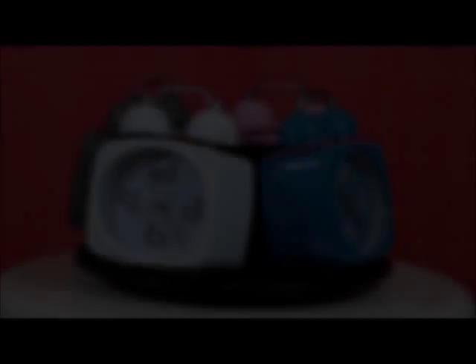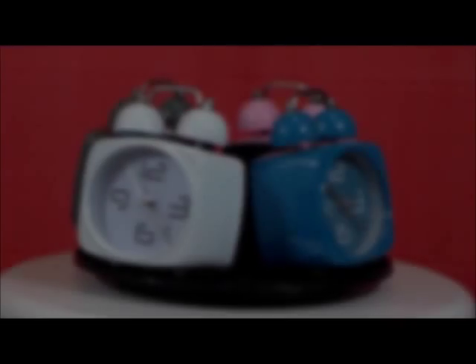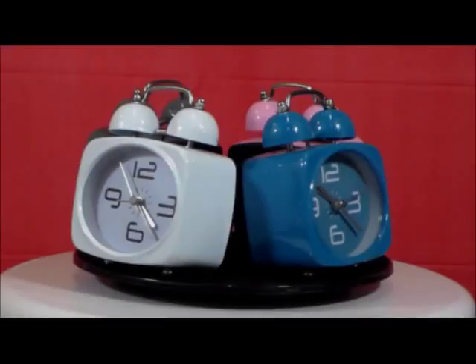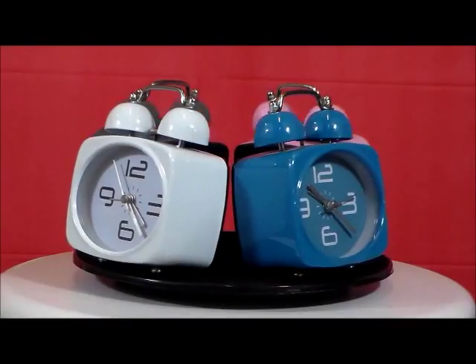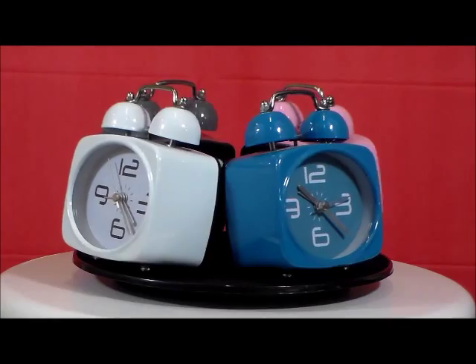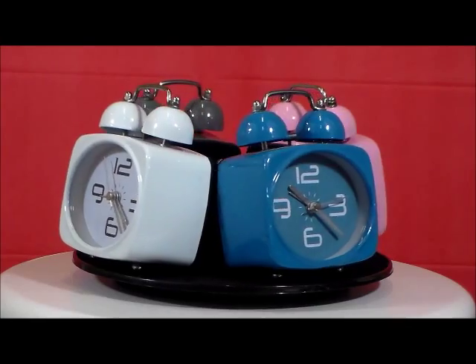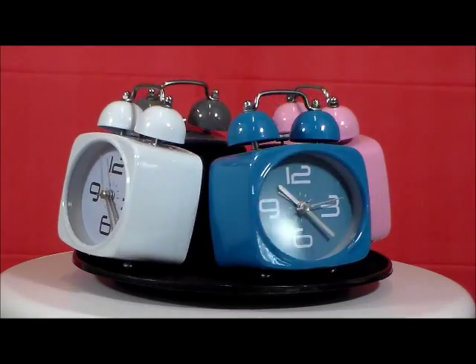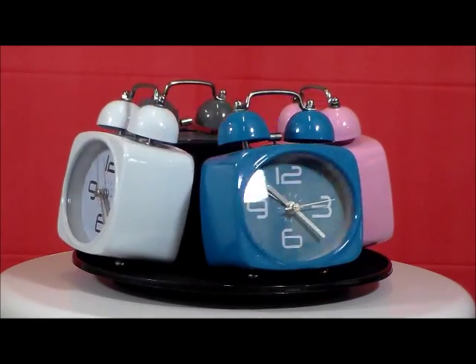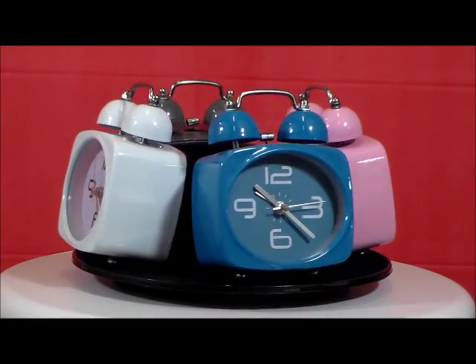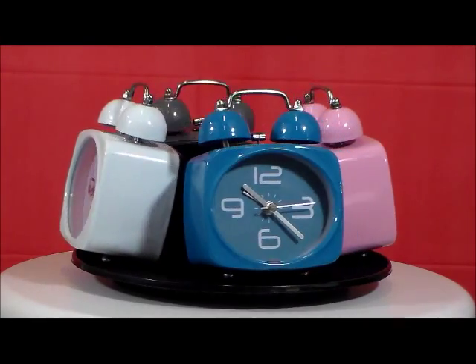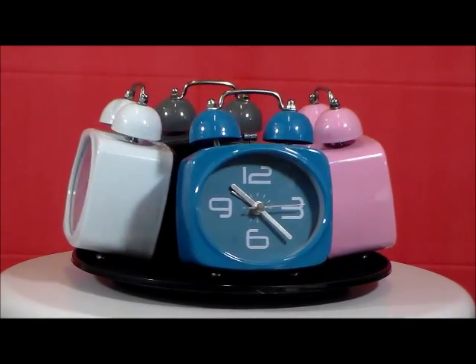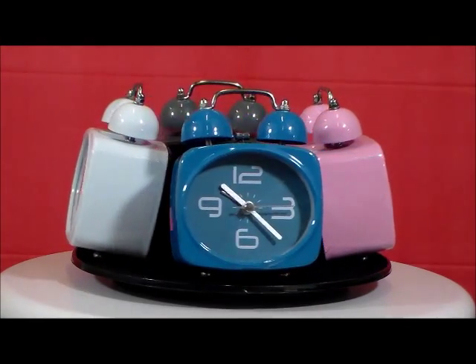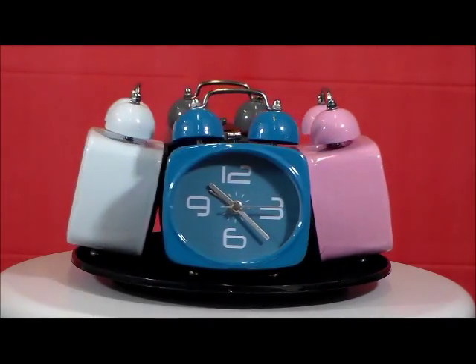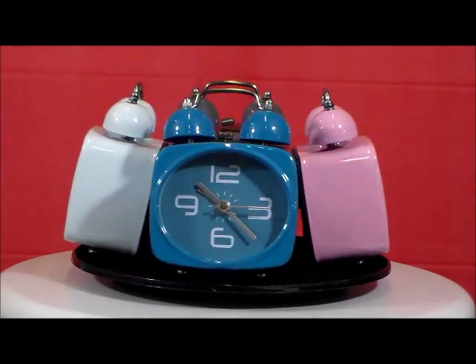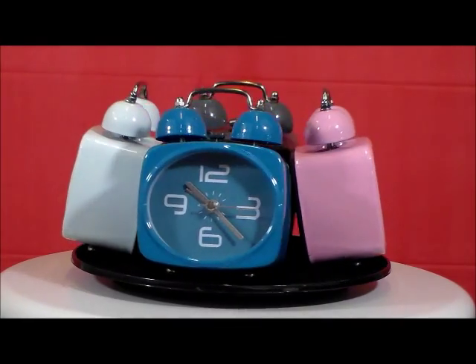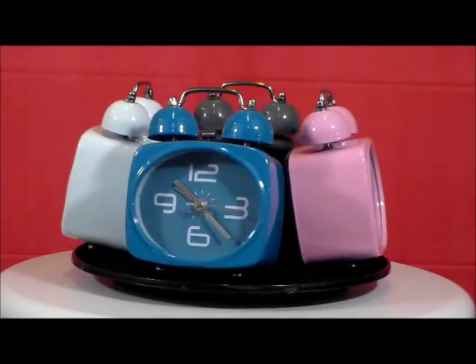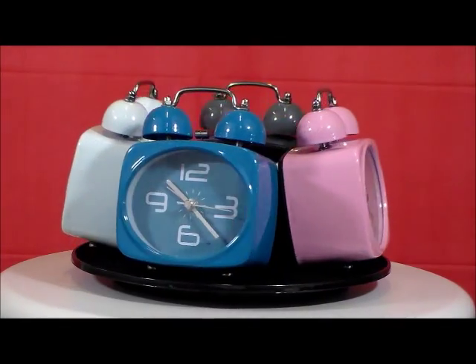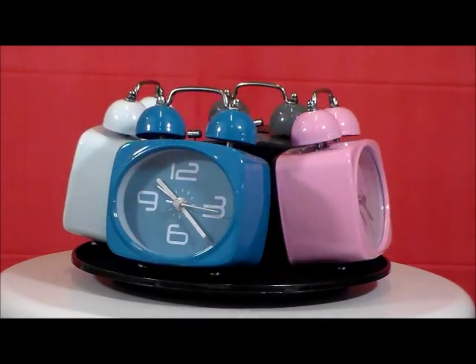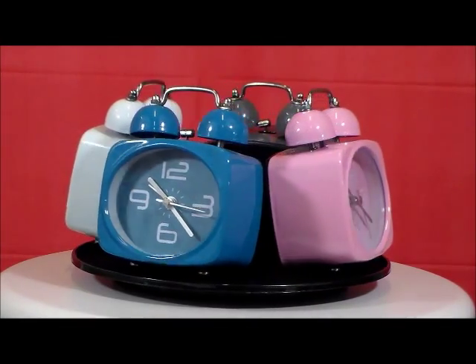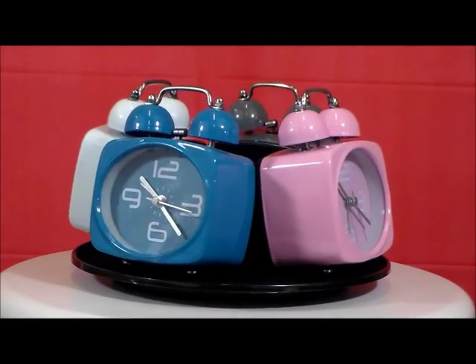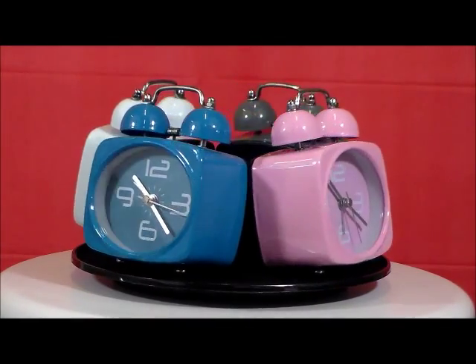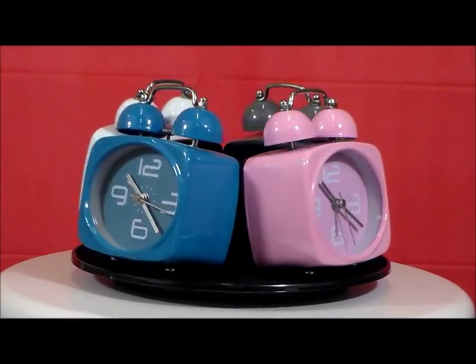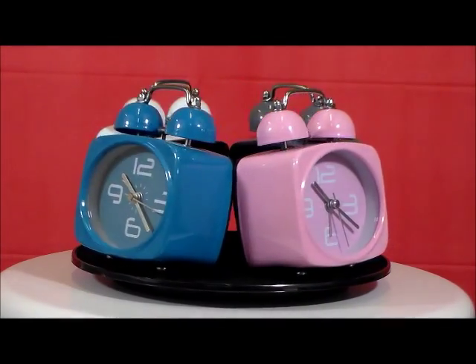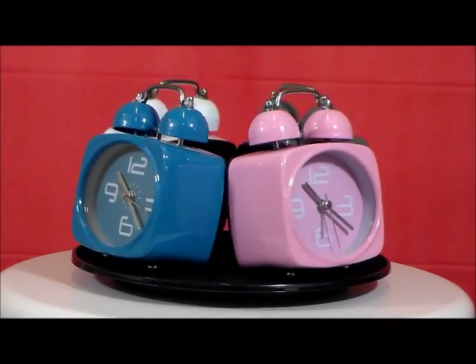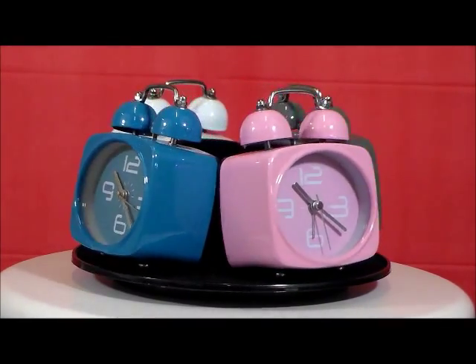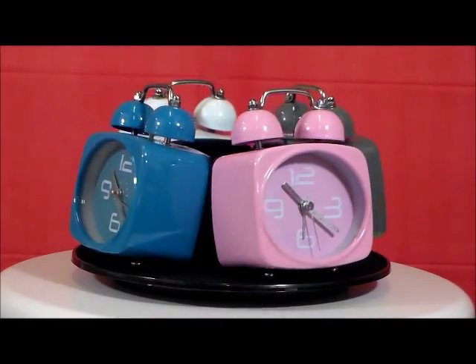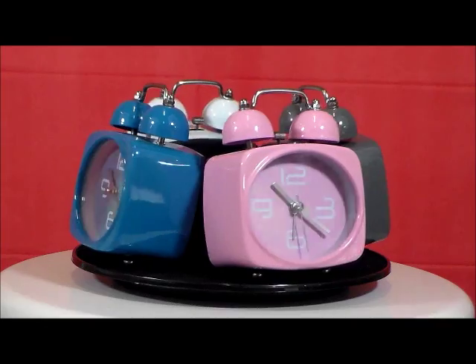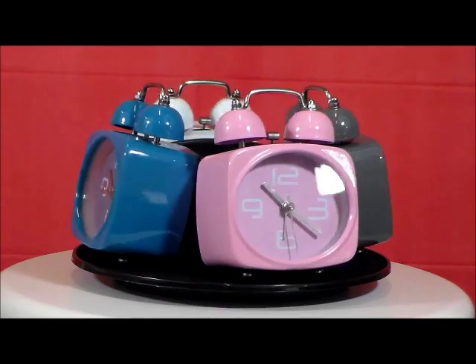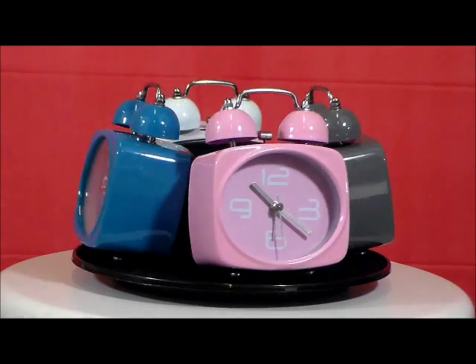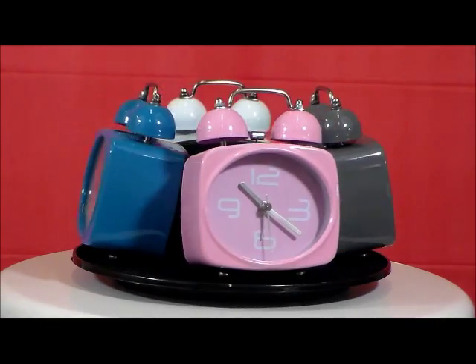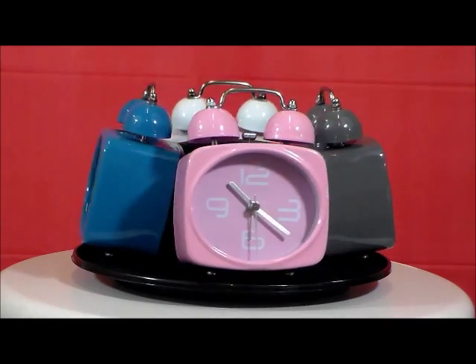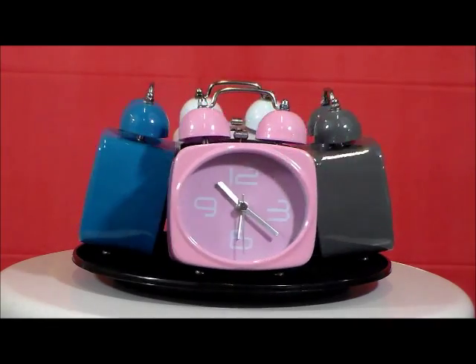This is Streamline's Metal No-TikTok series in blue, pink, gray, and white.